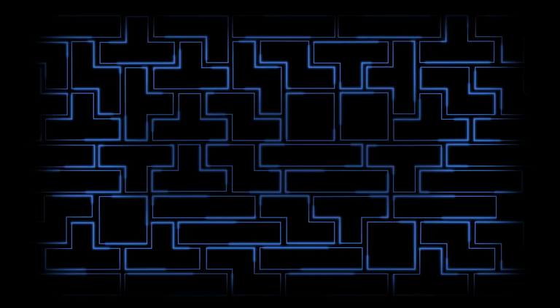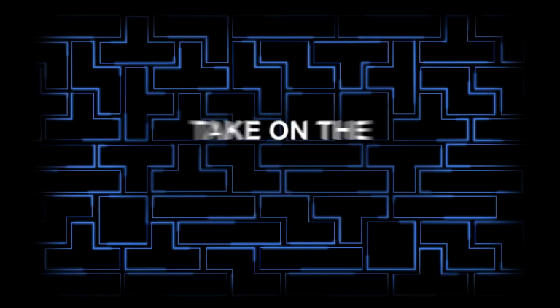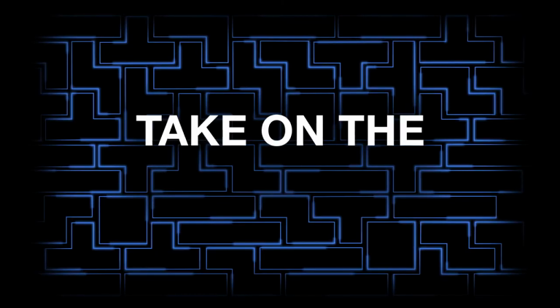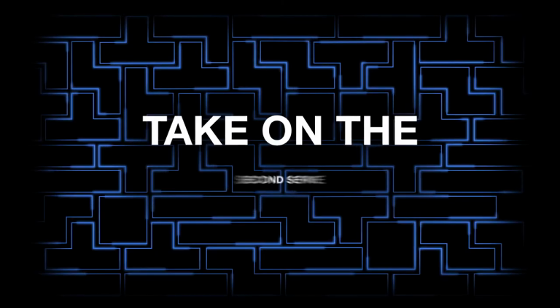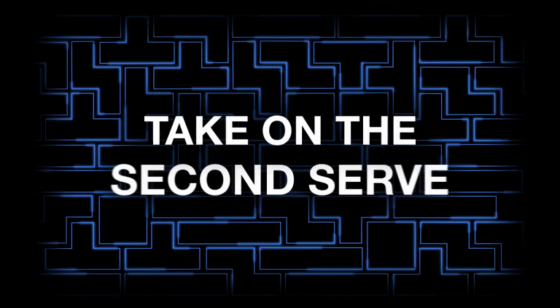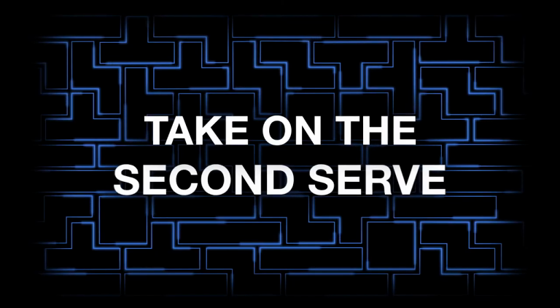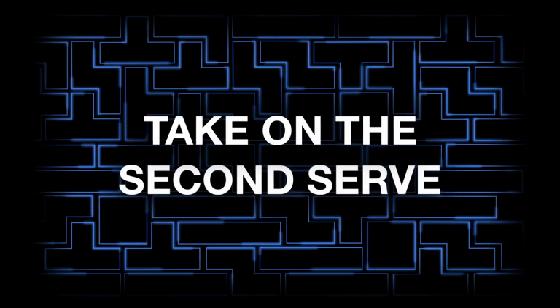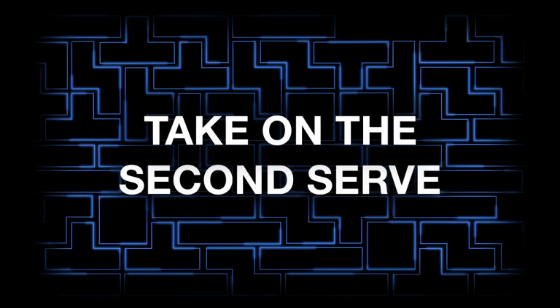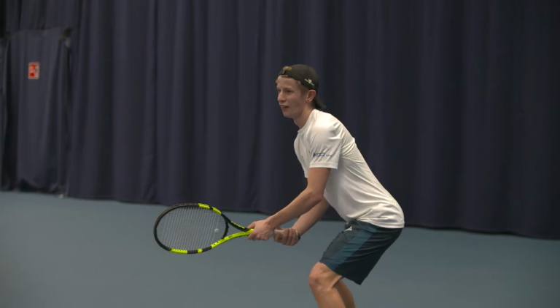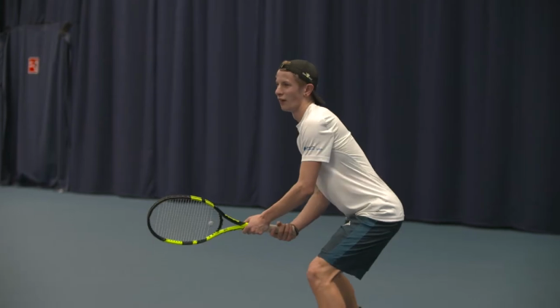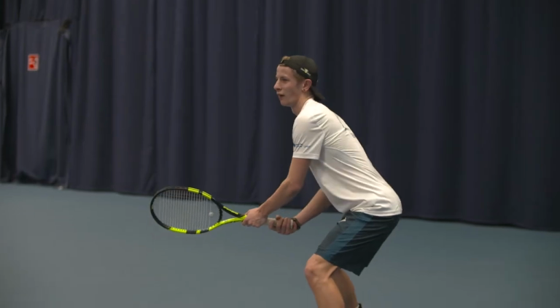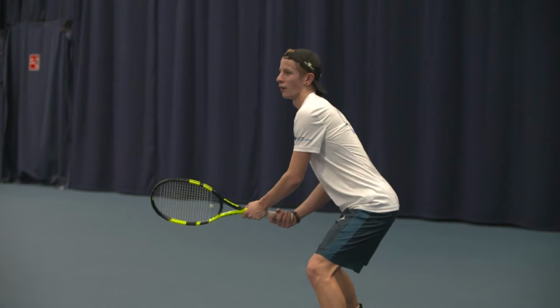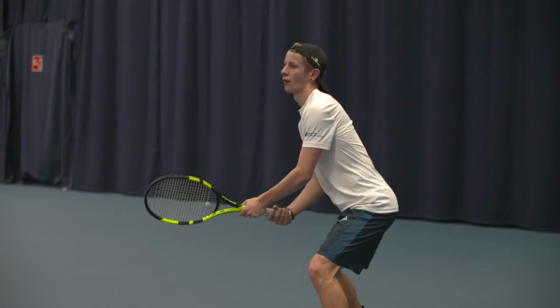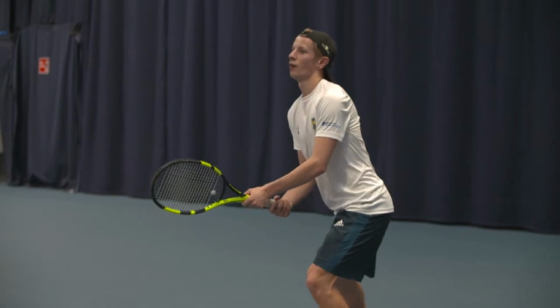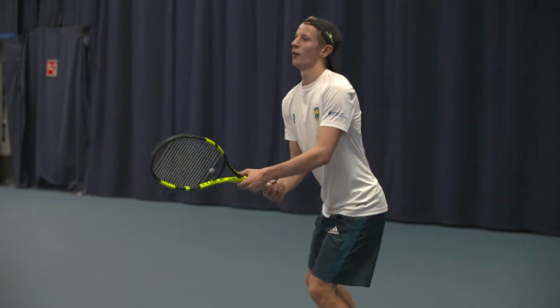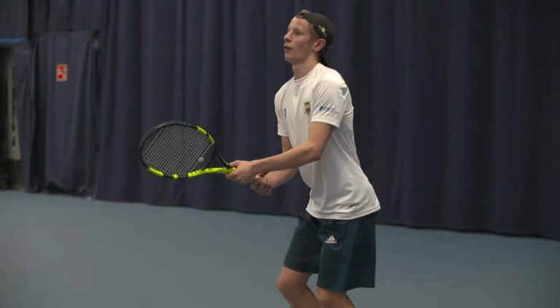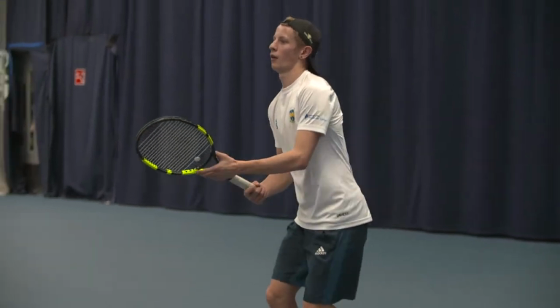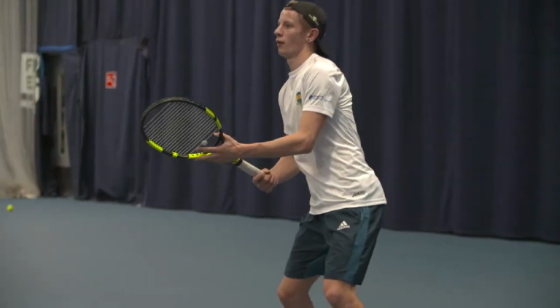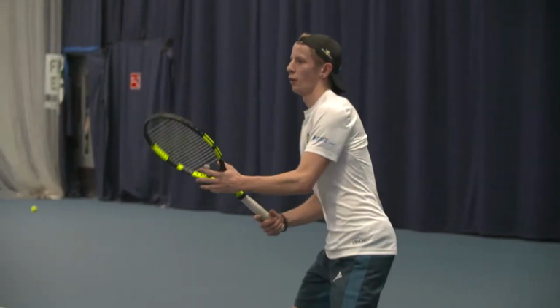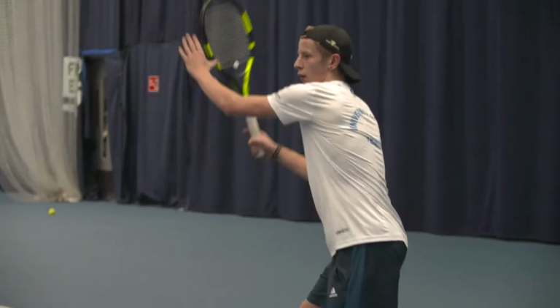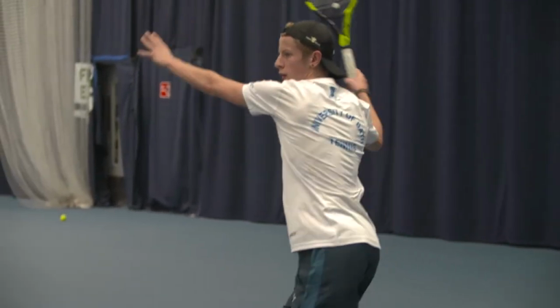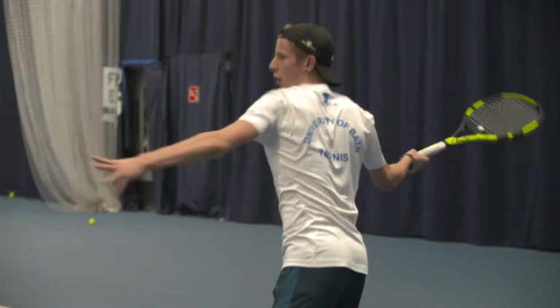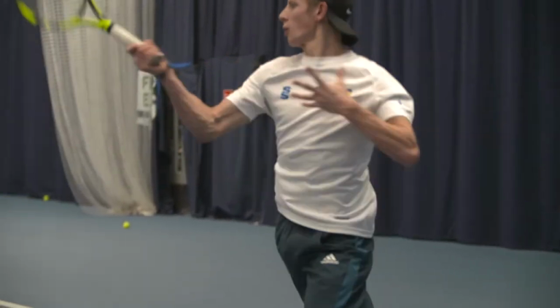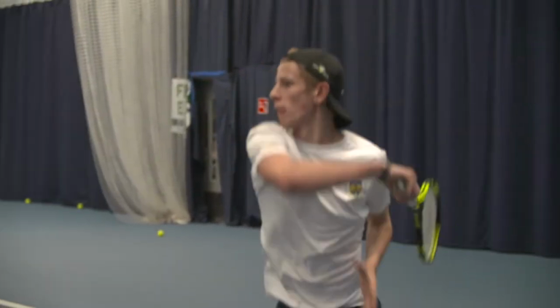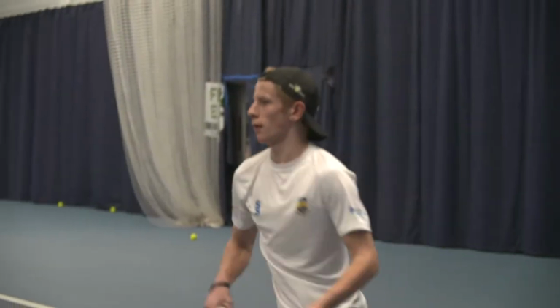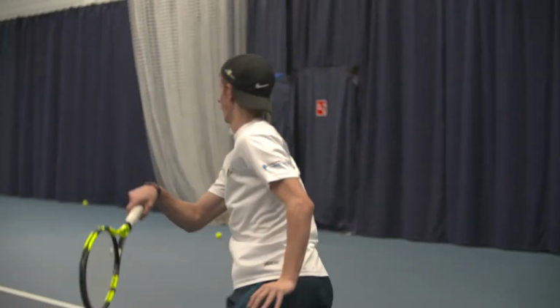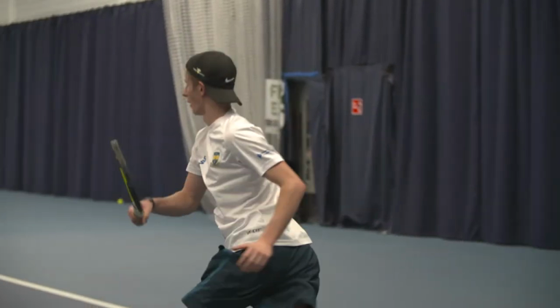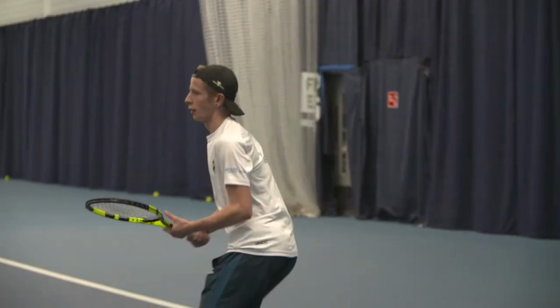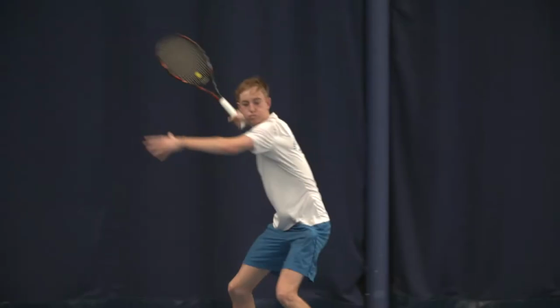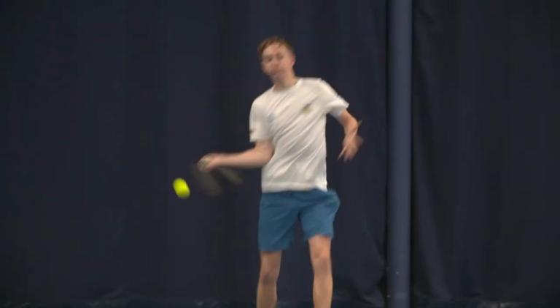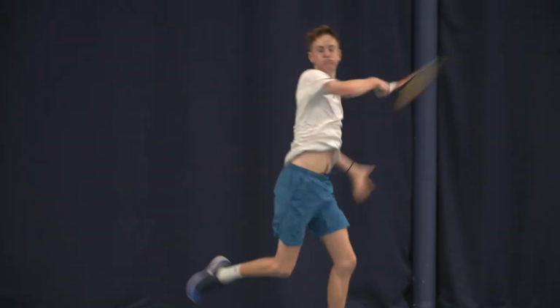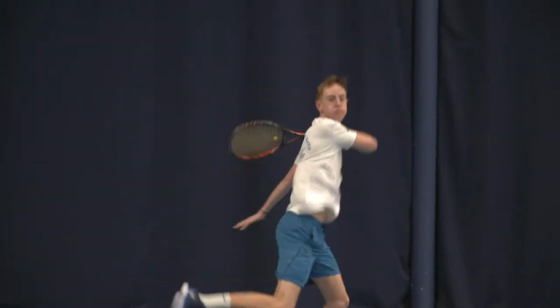Take on a second serve. Stand inside the baseline and take the ball at chest height, which will rush your opponent to react.